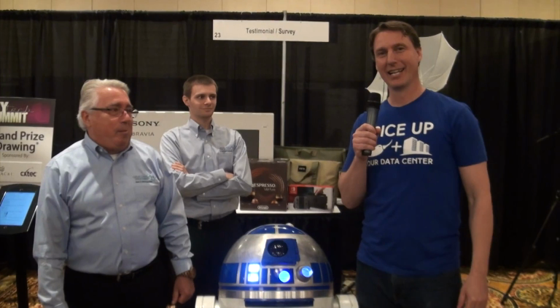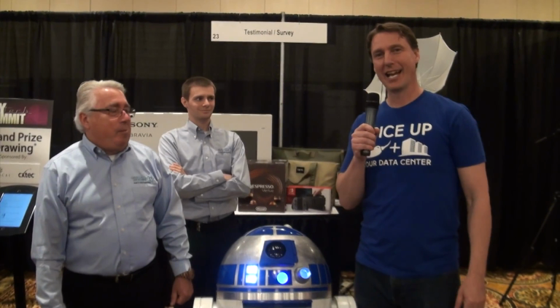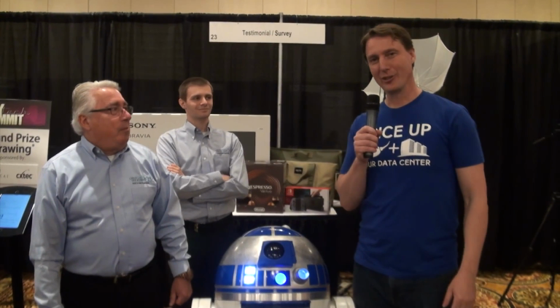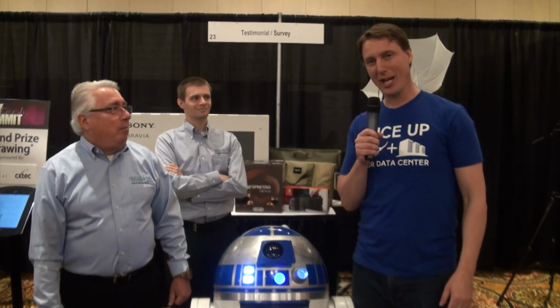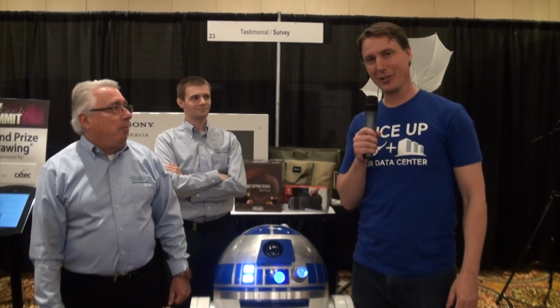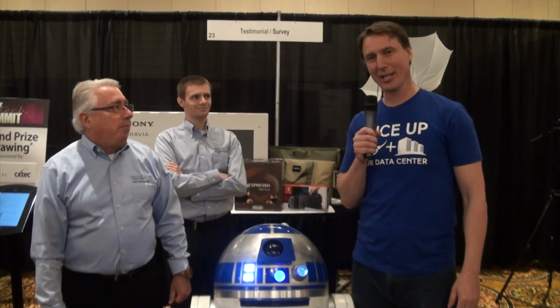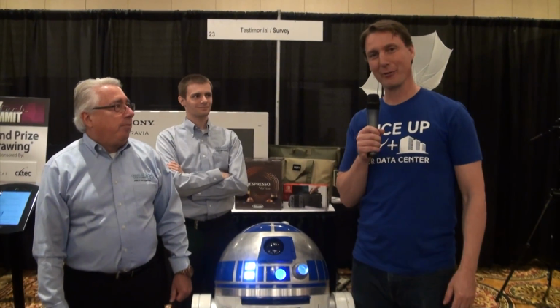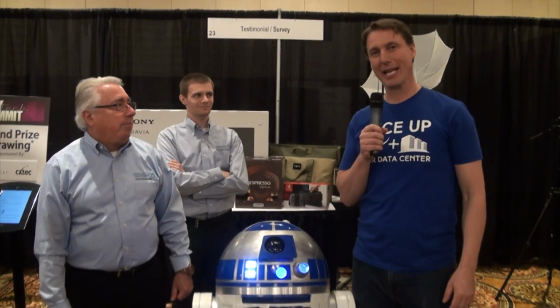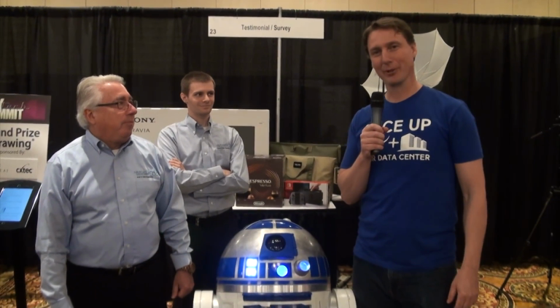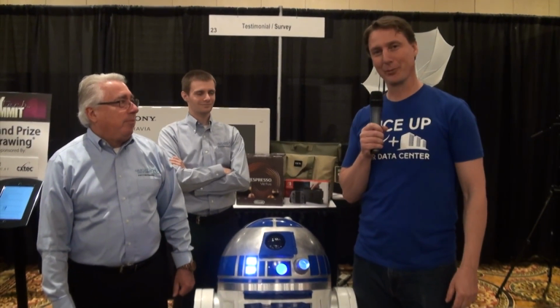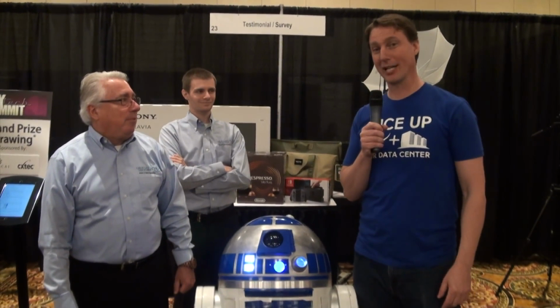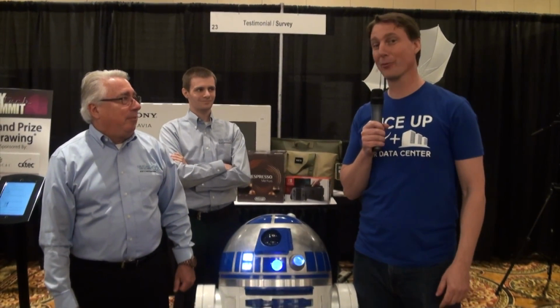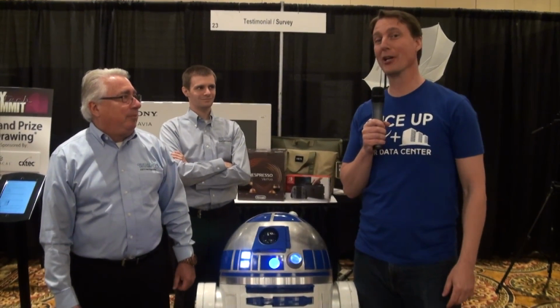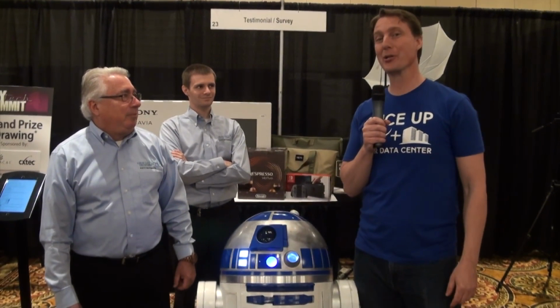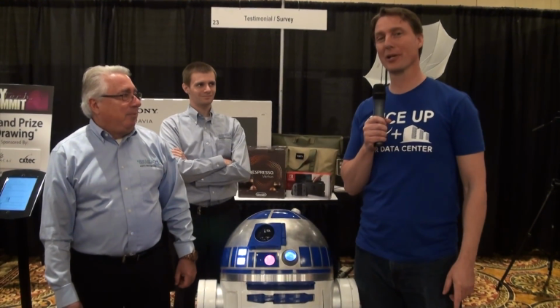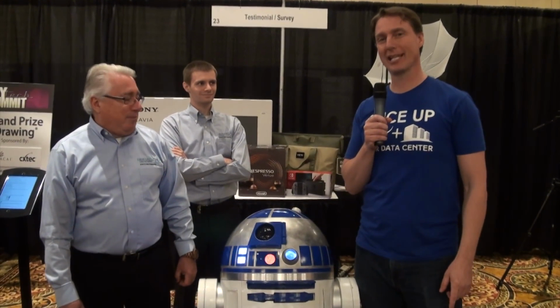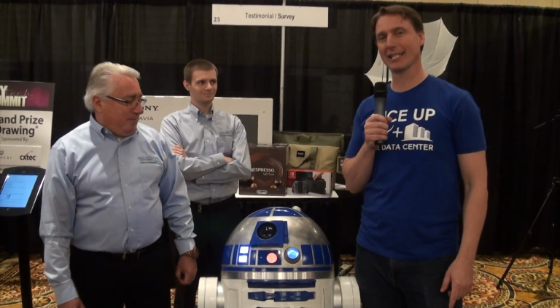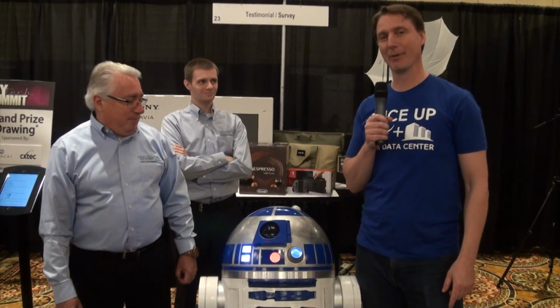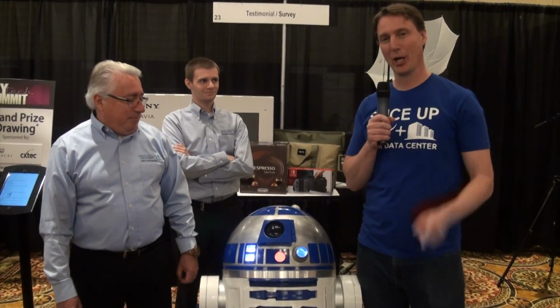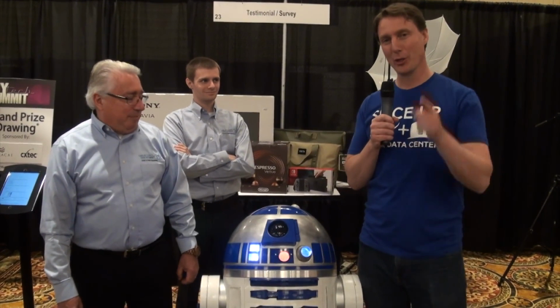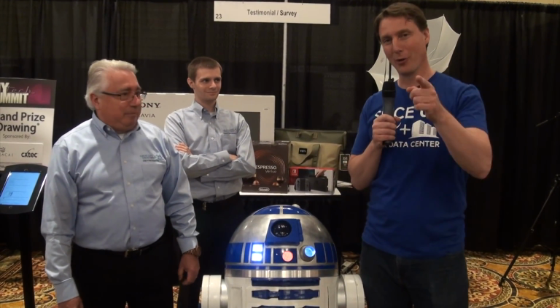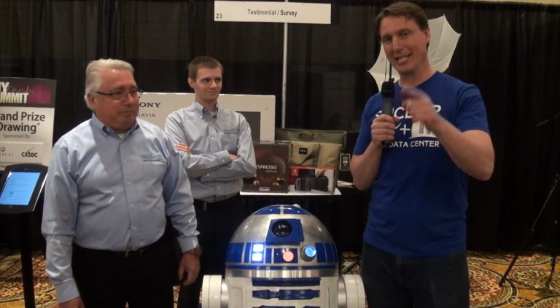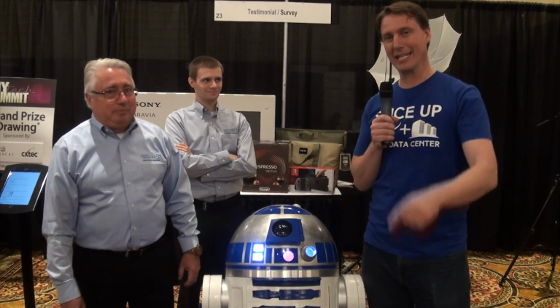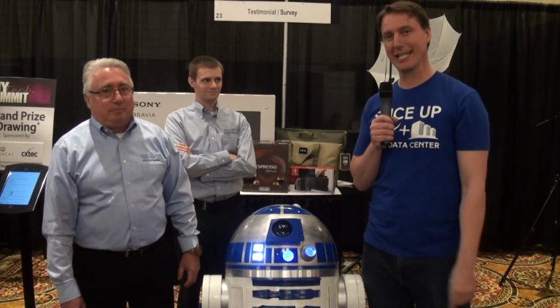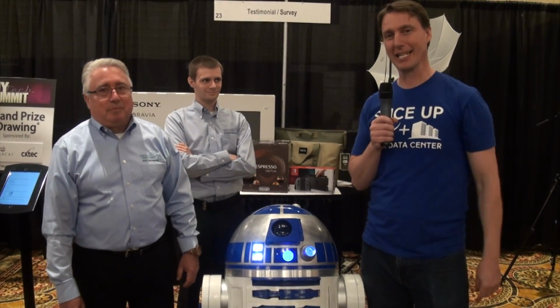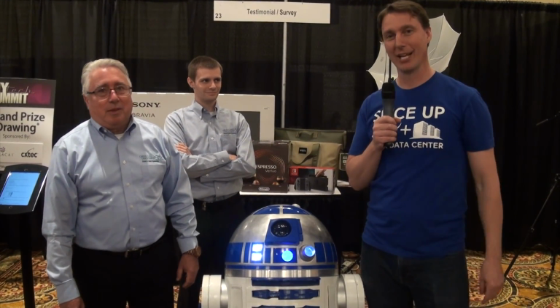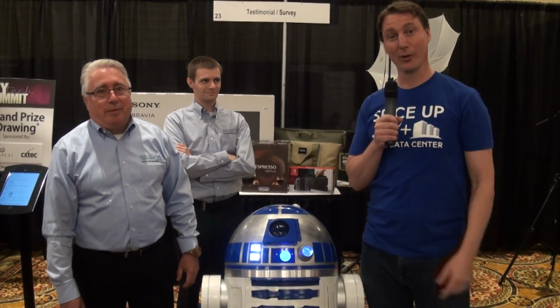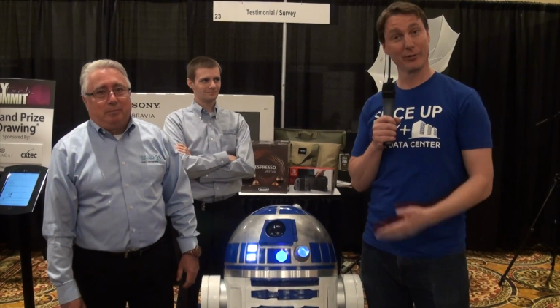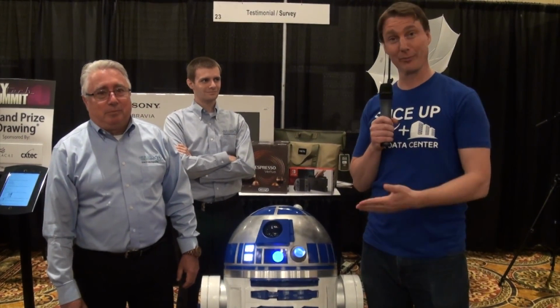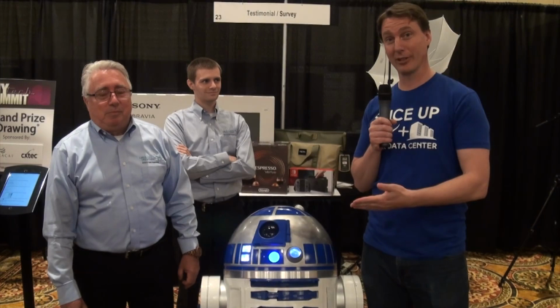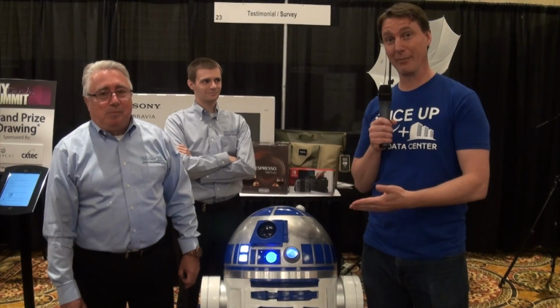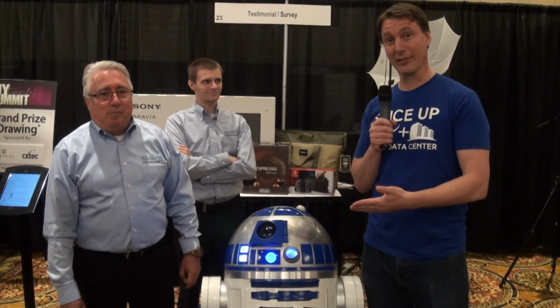Hey, it's Josh Taylor from Cable Express. We're at New York Tech Summit 2018. We're here with some celebrities.